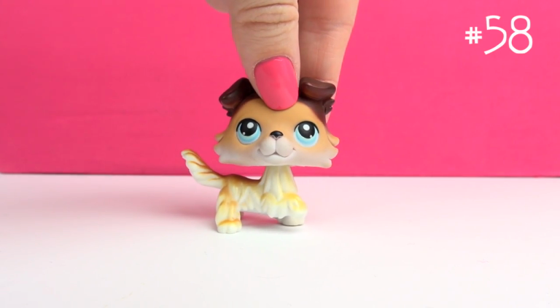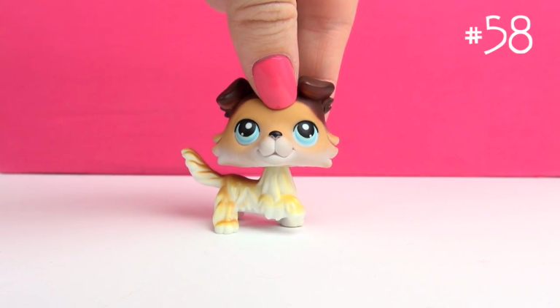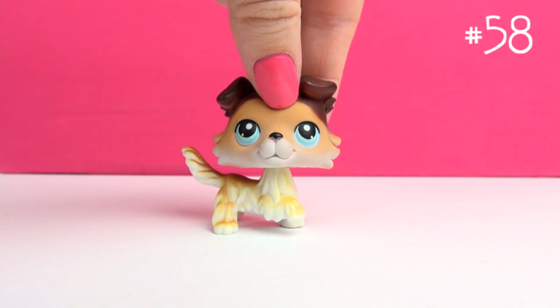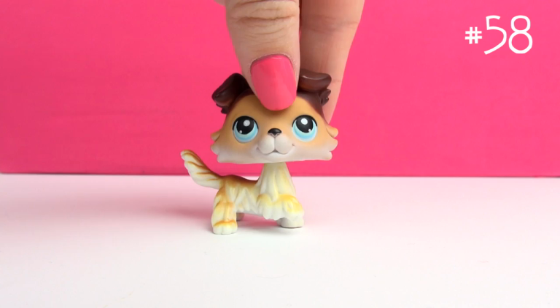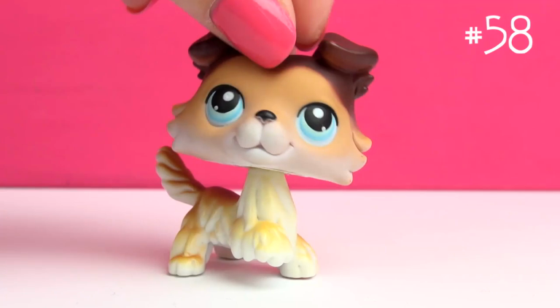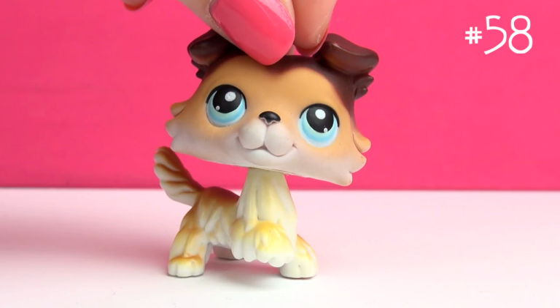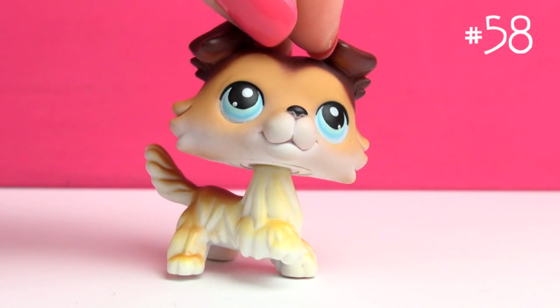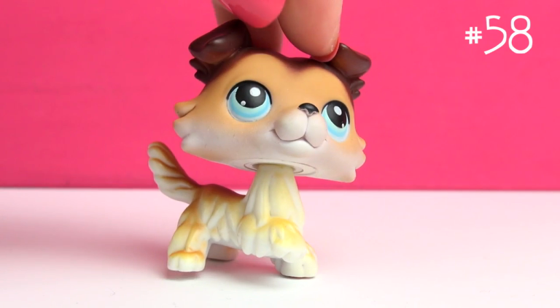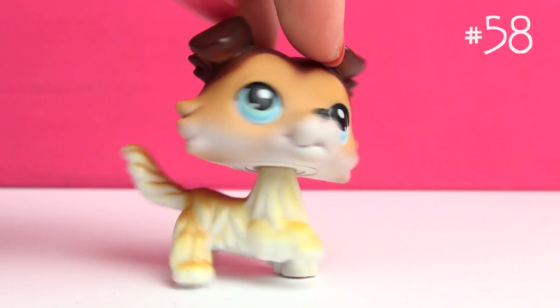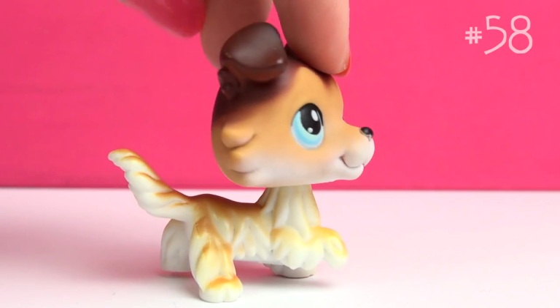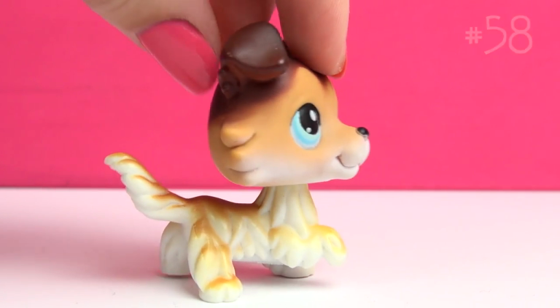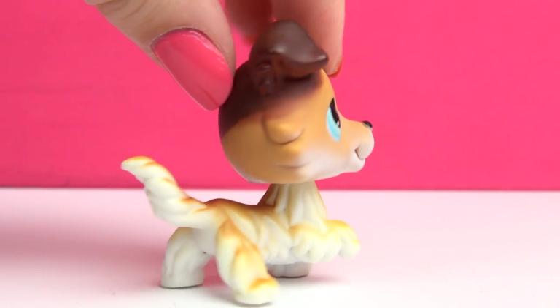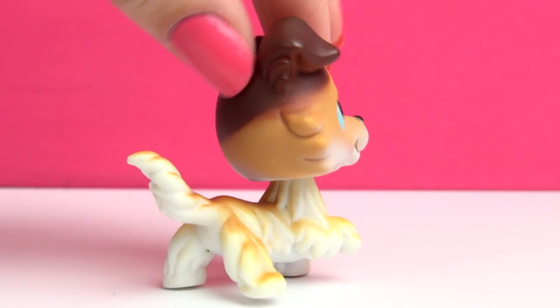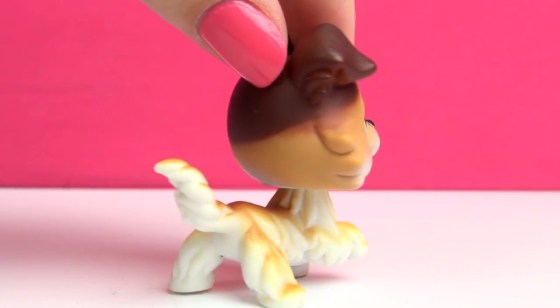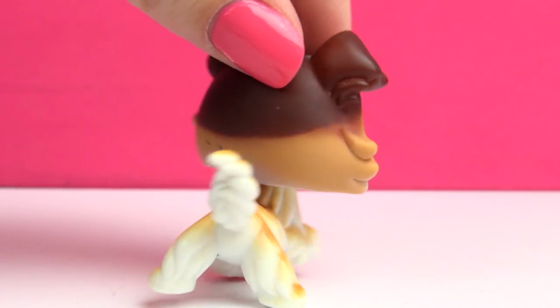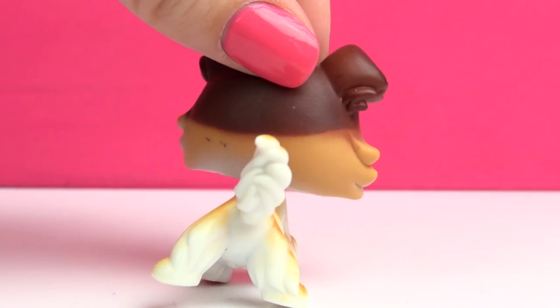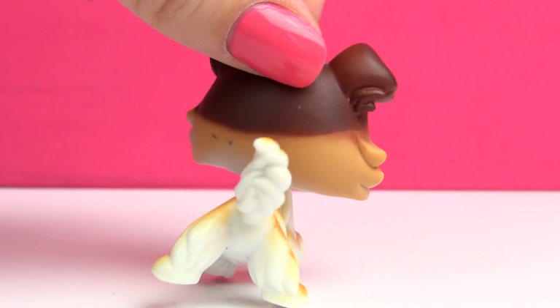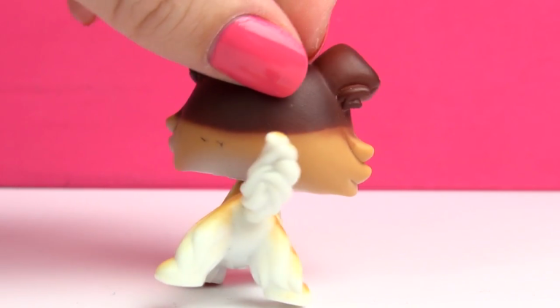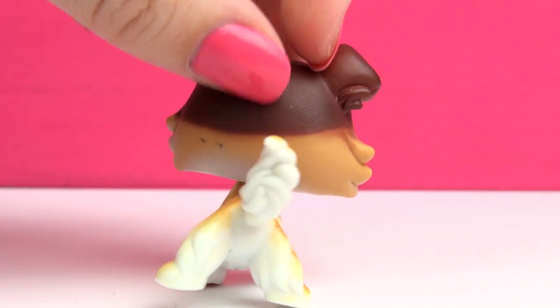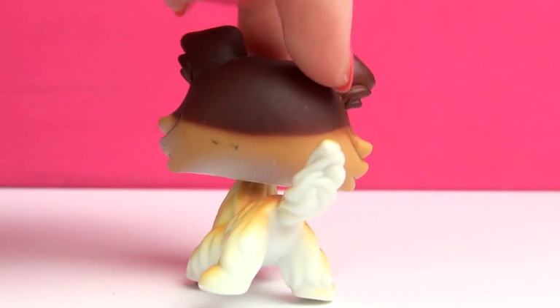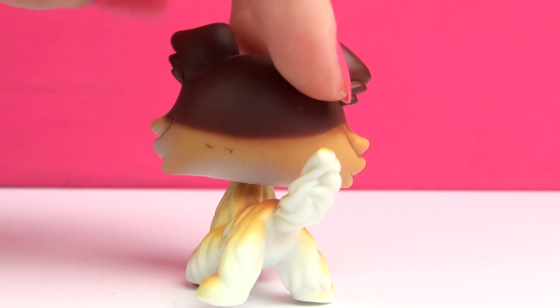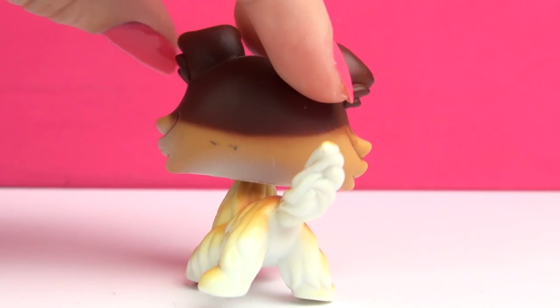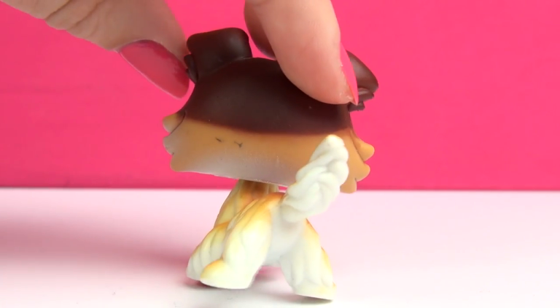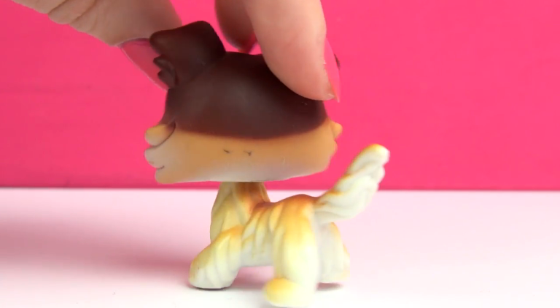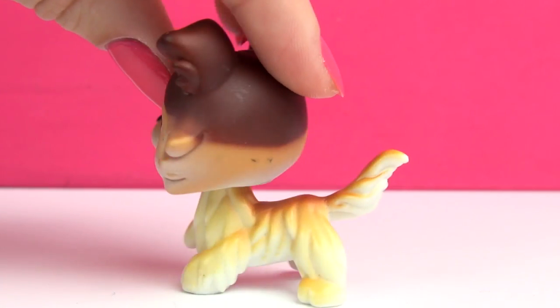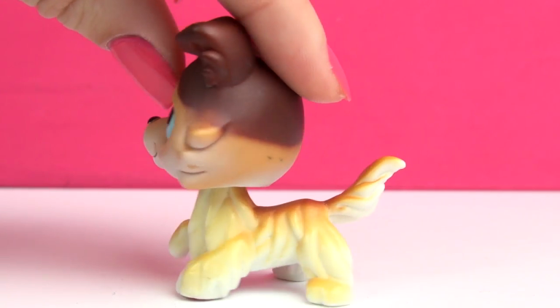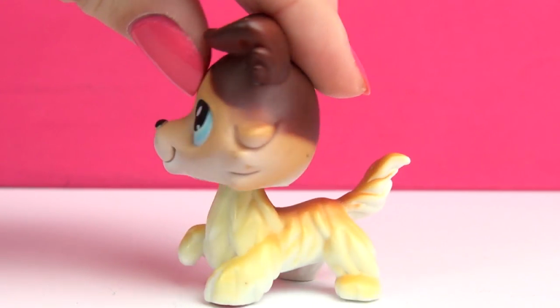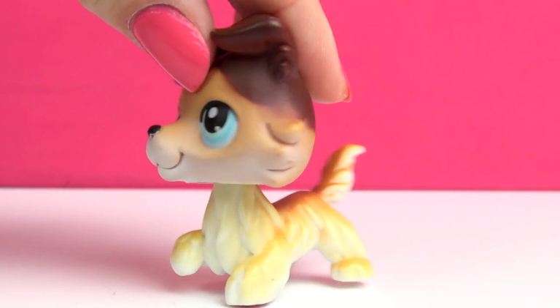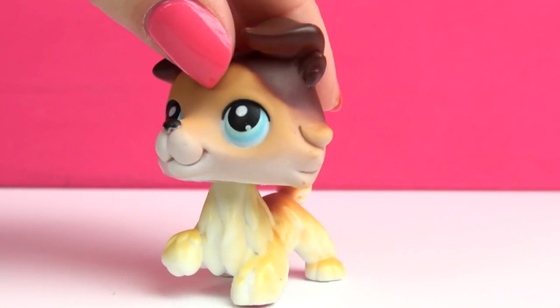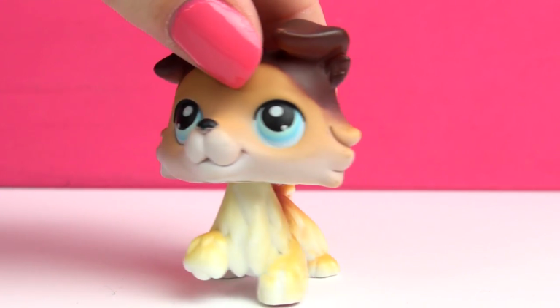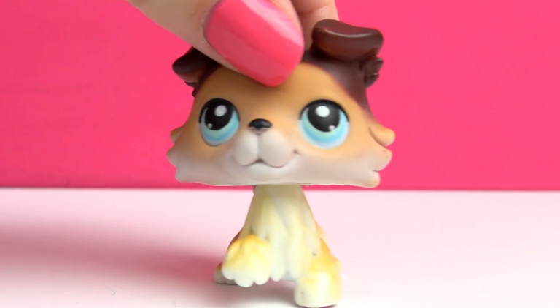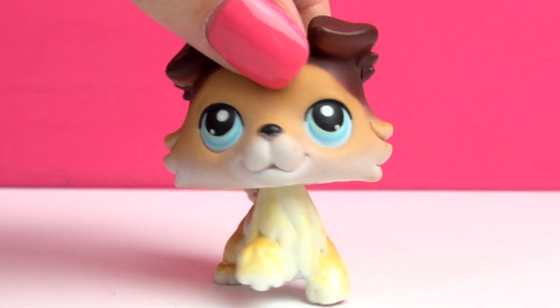The first ever Collie that Hasbro made was this one, and this one is also one of the most popular as well, so you might have seen this one a lot.